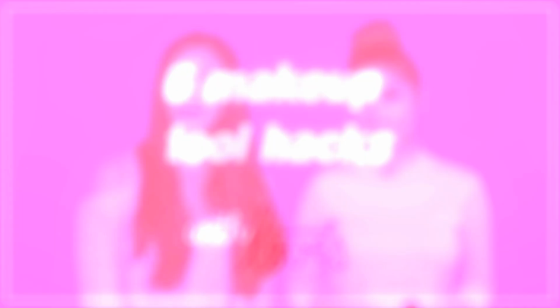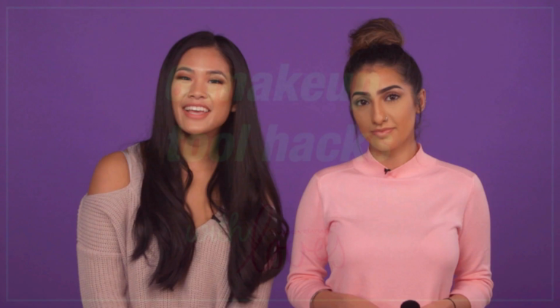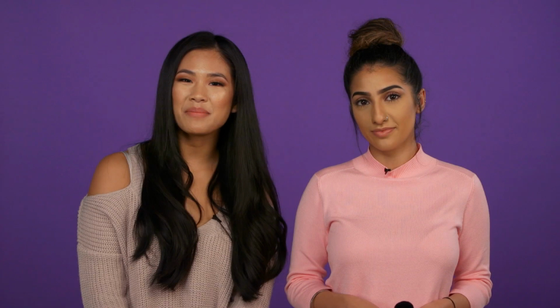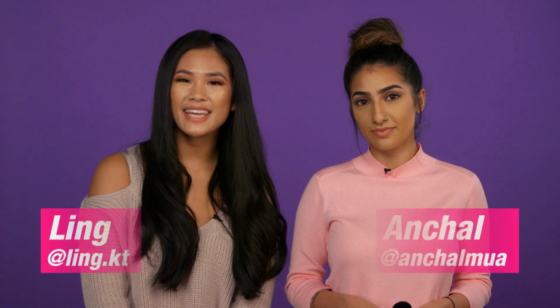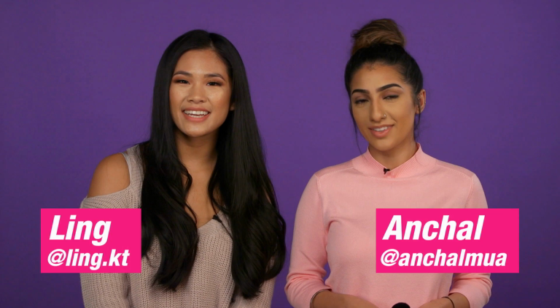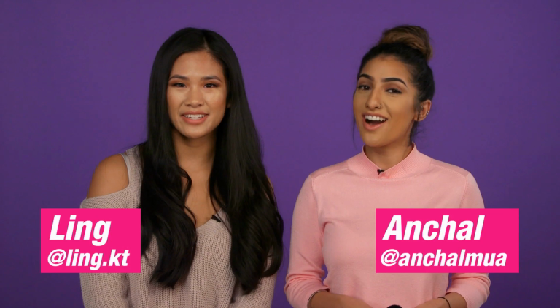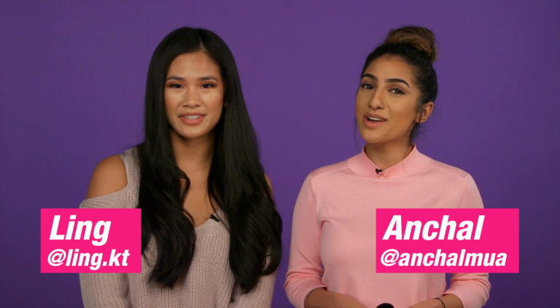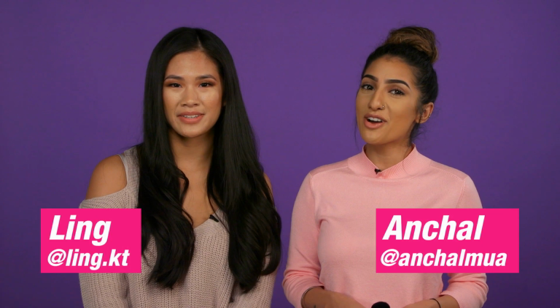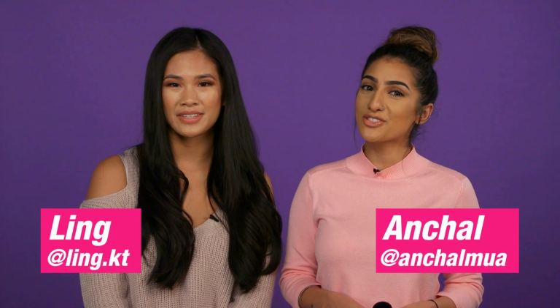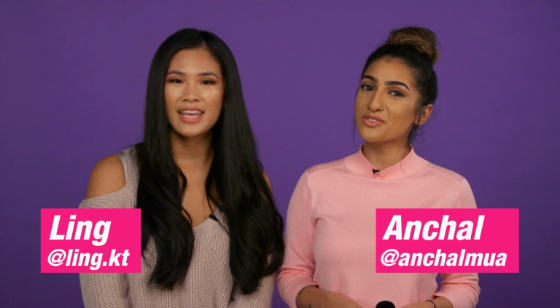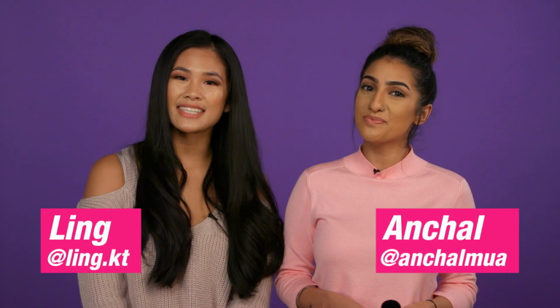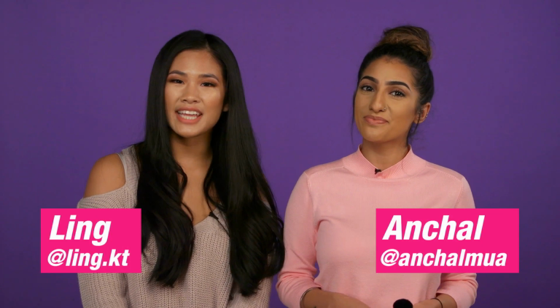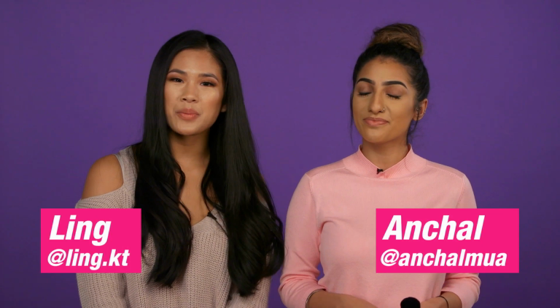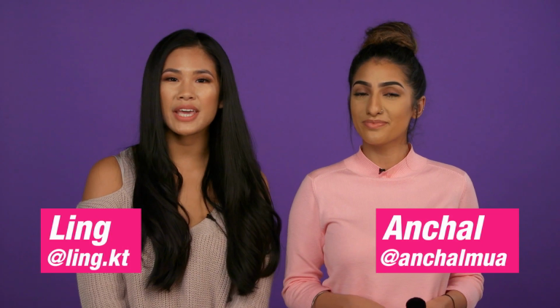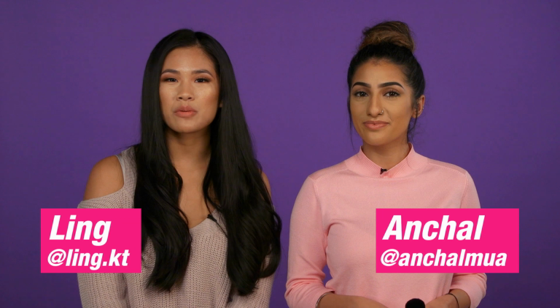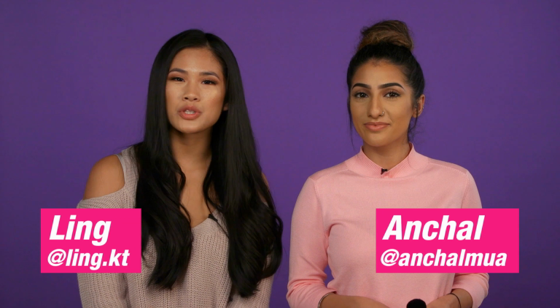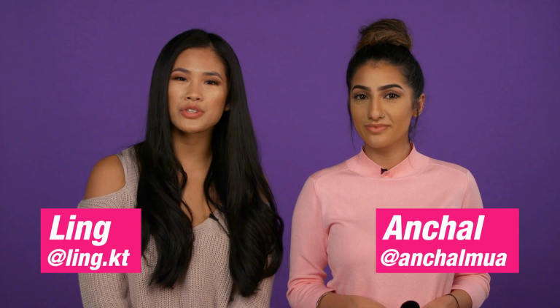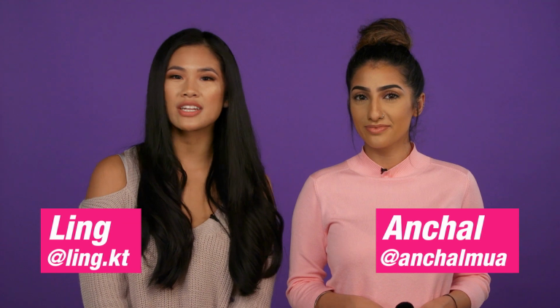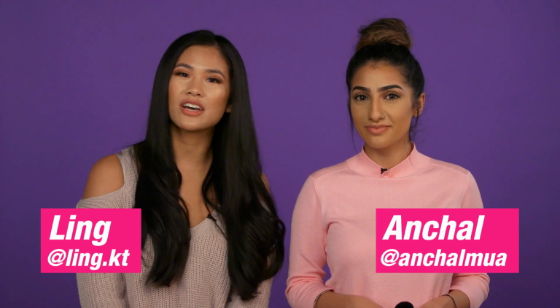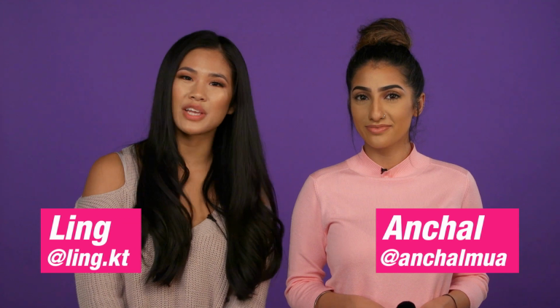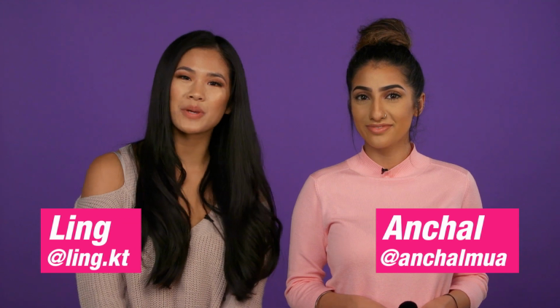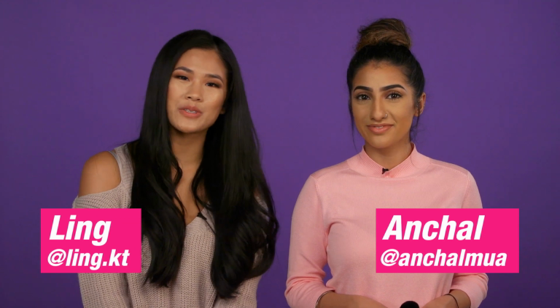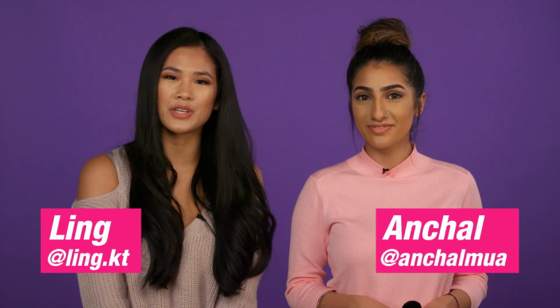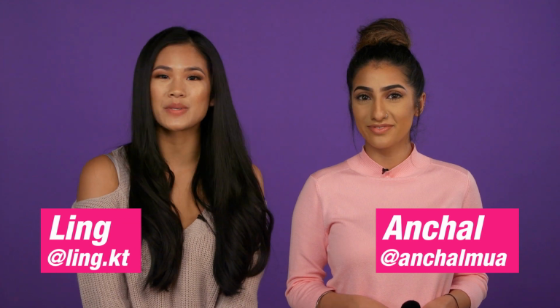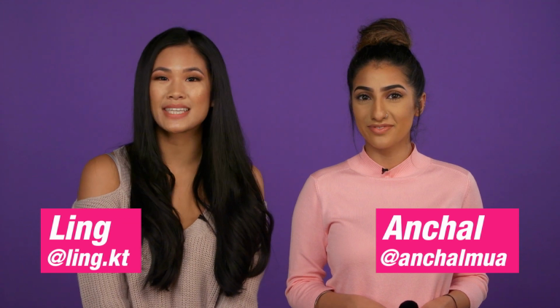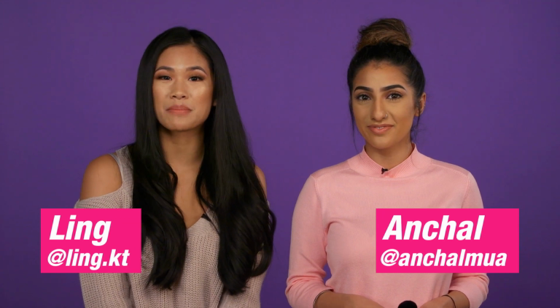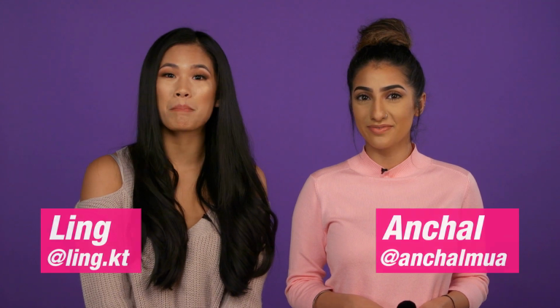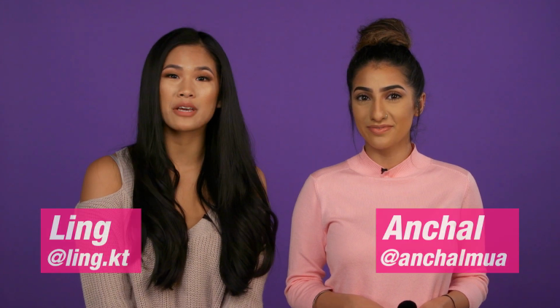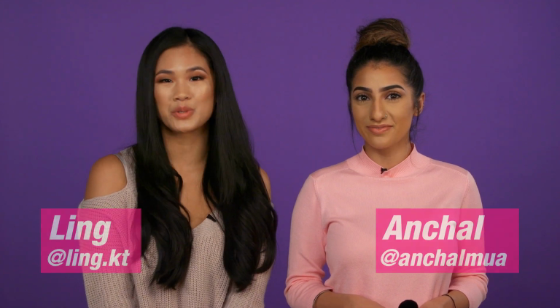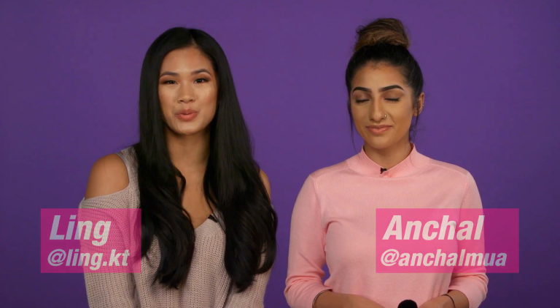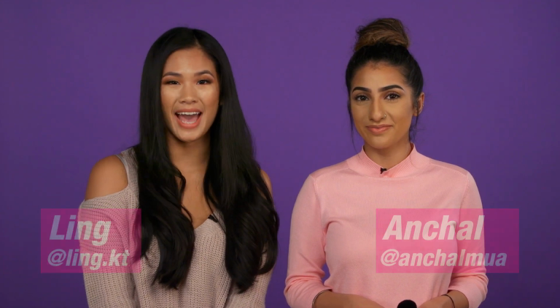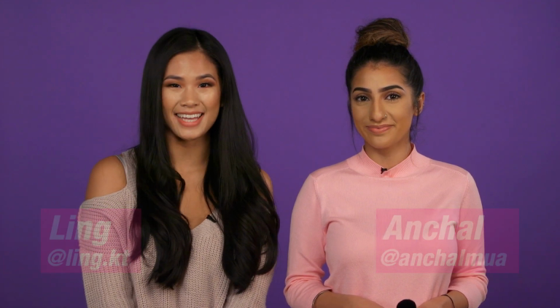Hi, I'm Ling. Hi, I'm Arnchul. And today we are here with Superdrug Loves, and we're going to show you six makeup tool hacks.